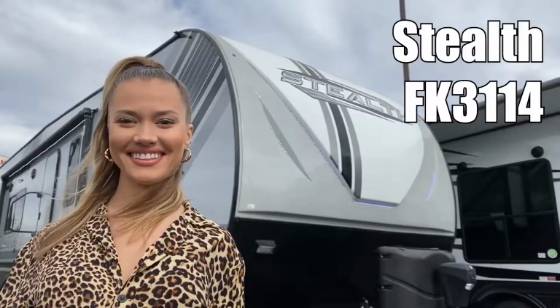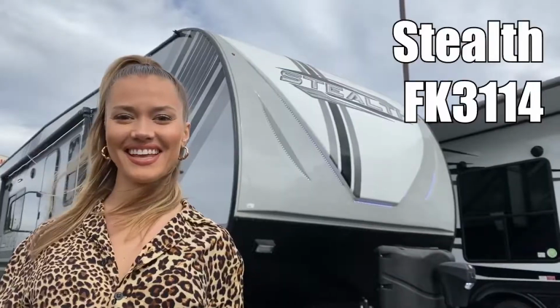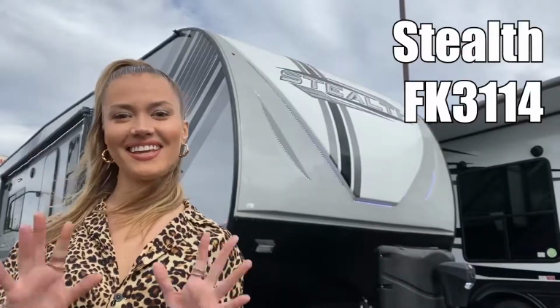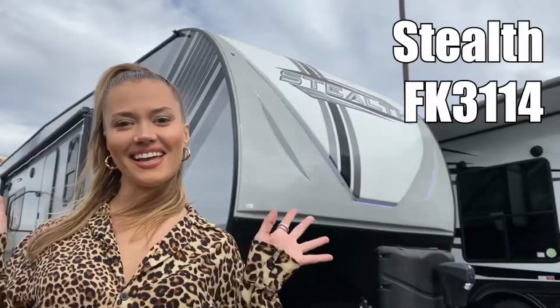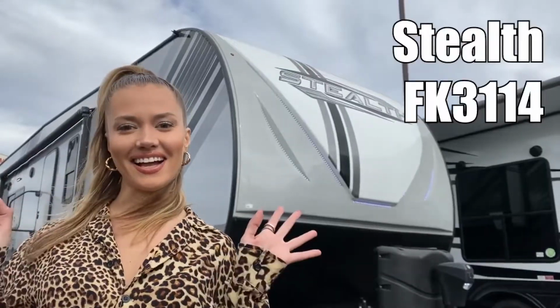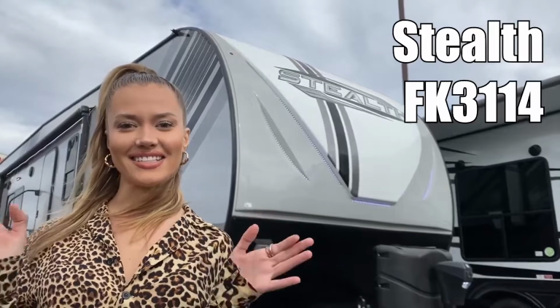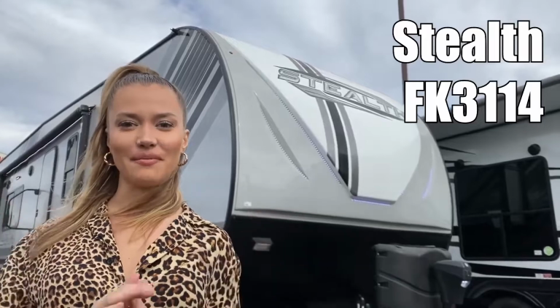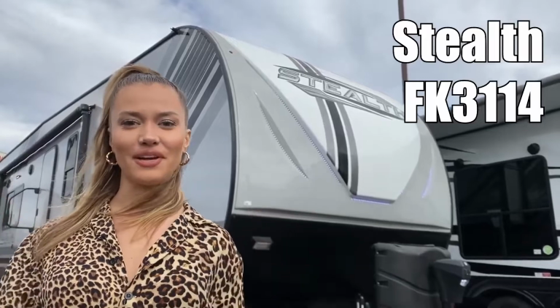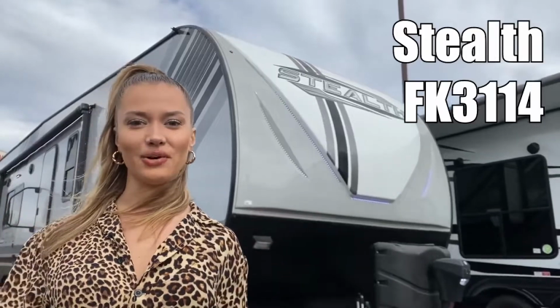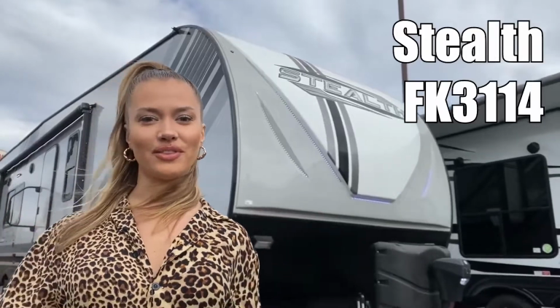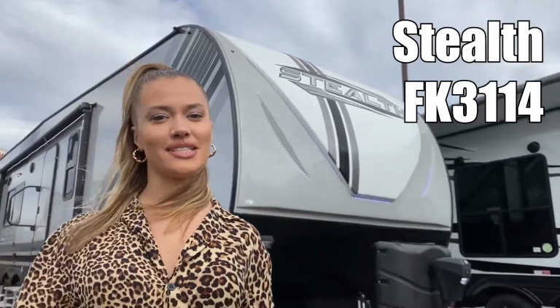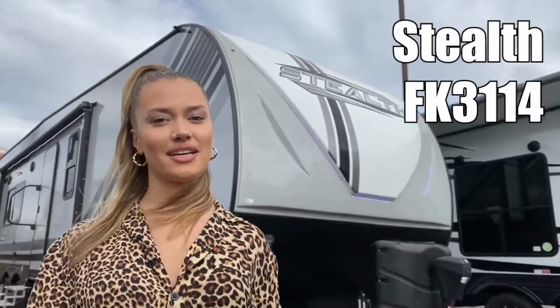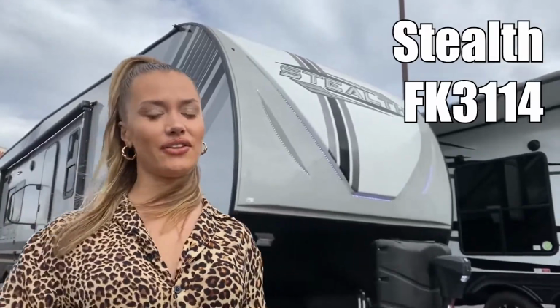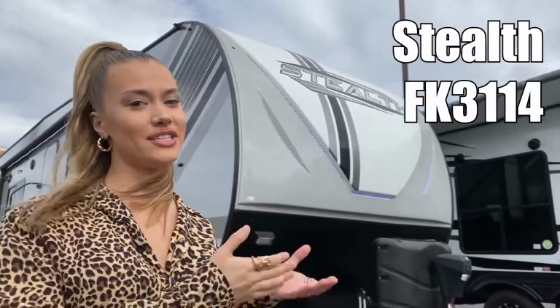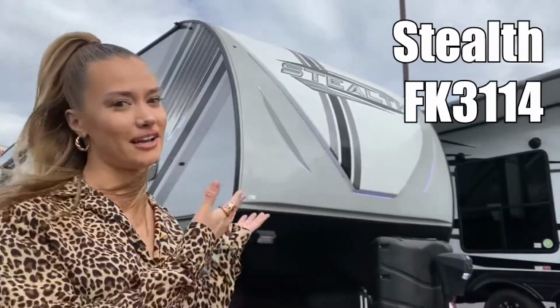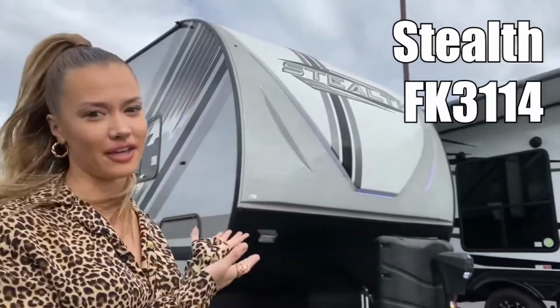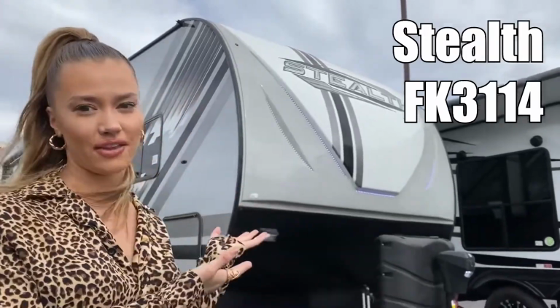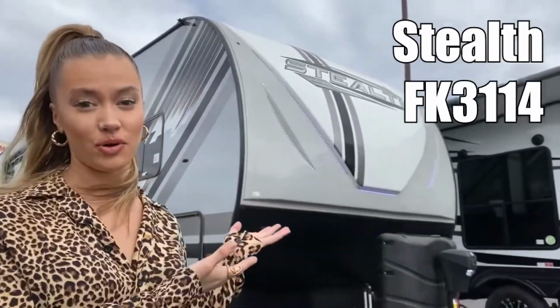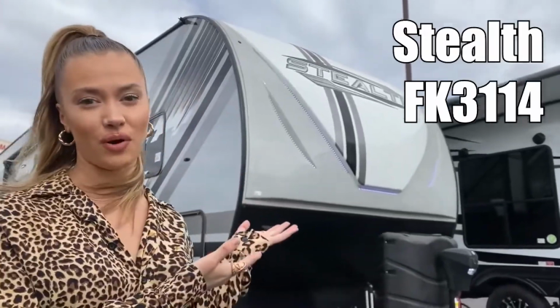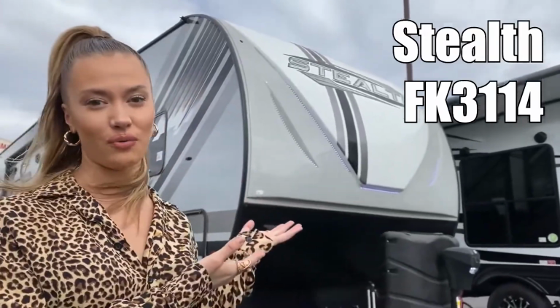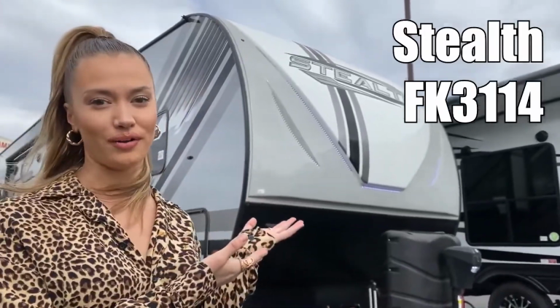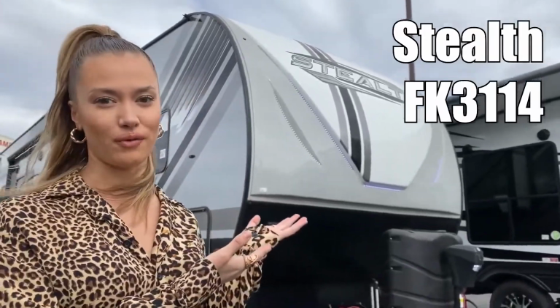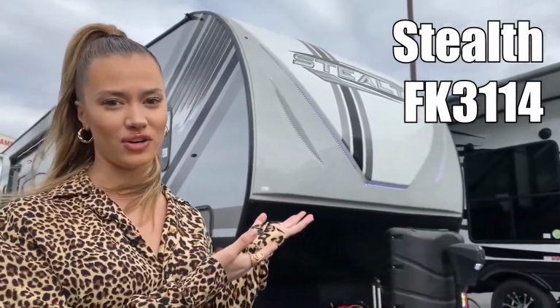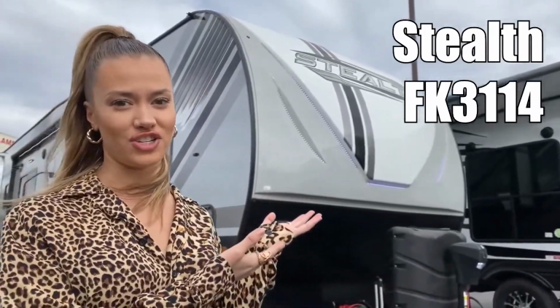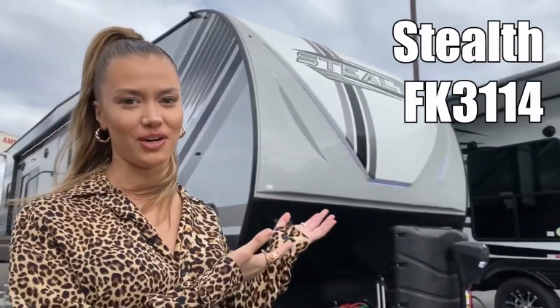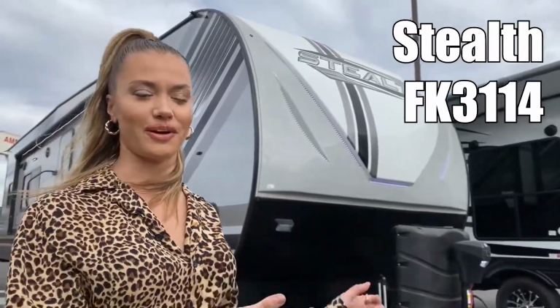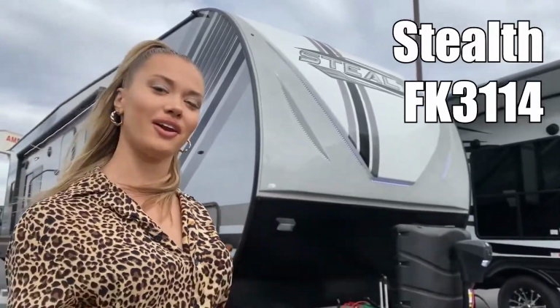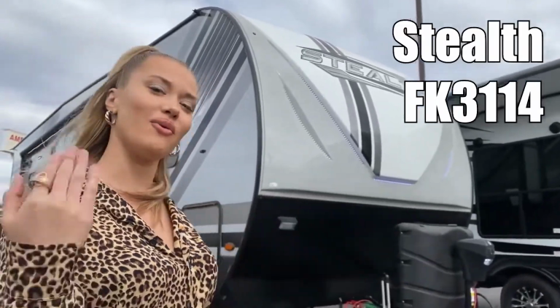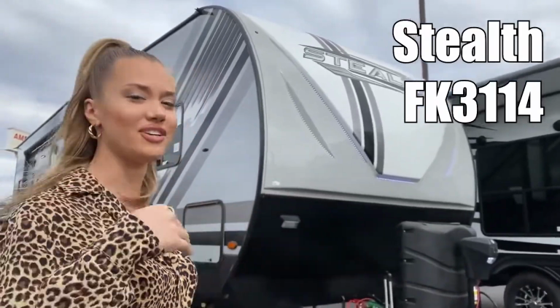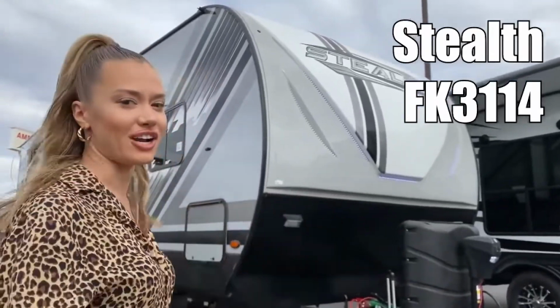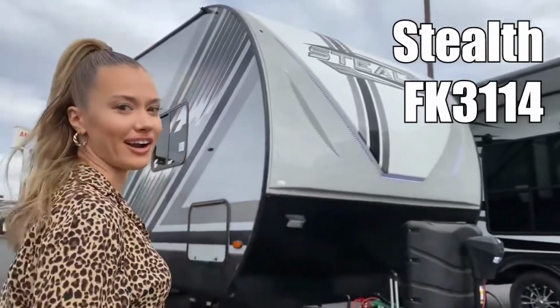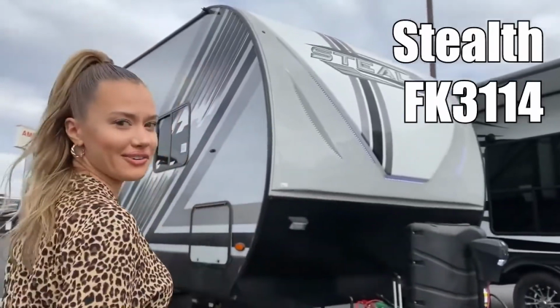Hey guys, I'm here with the Stealth TFK 311 4G. We're going to go in and check it out.